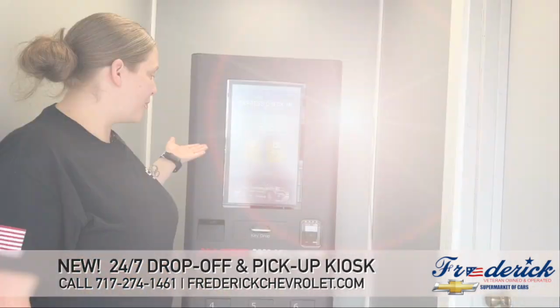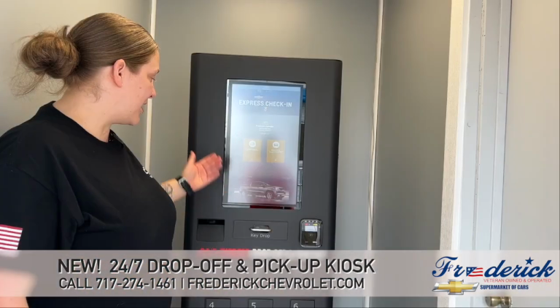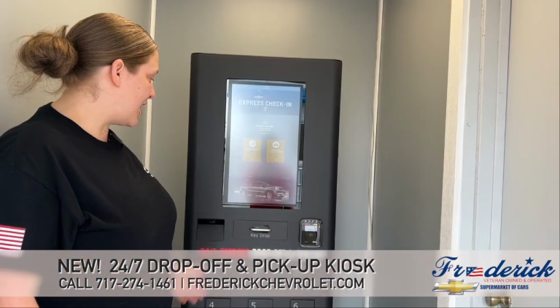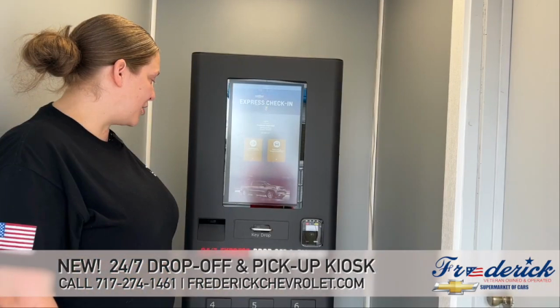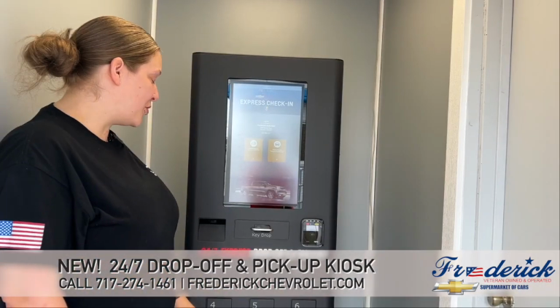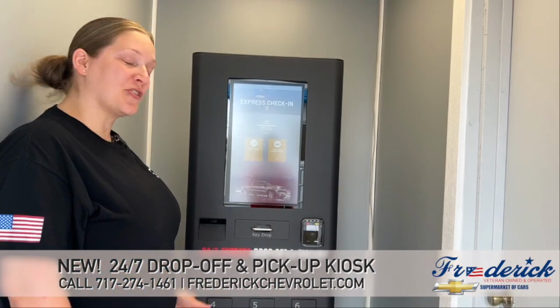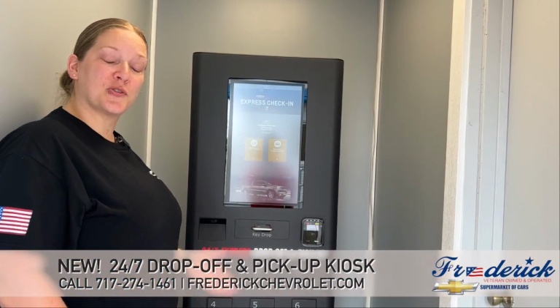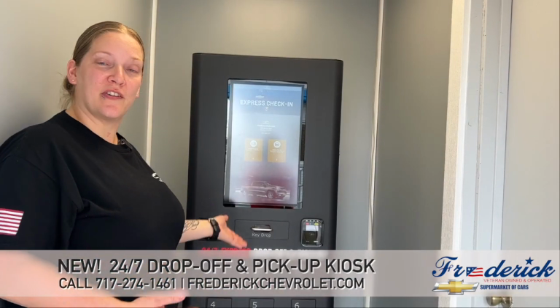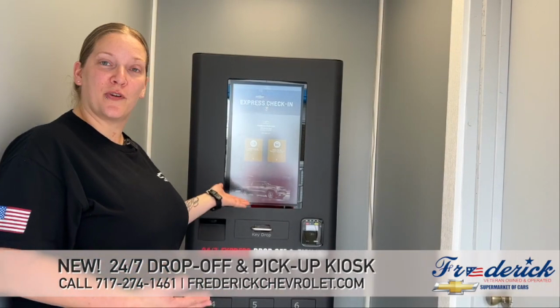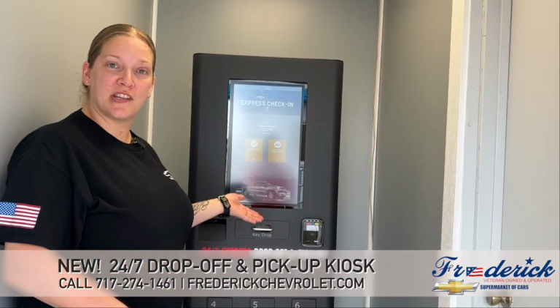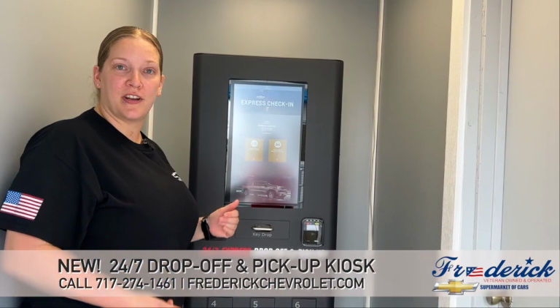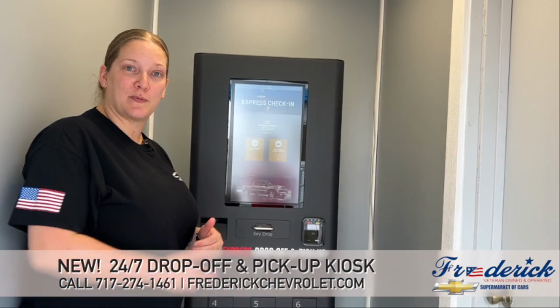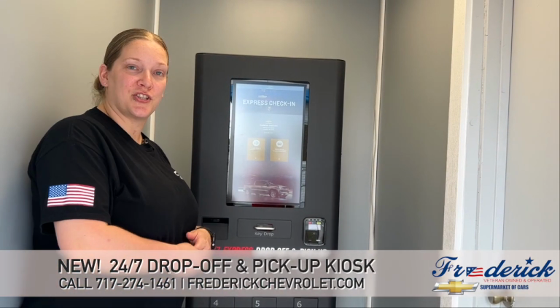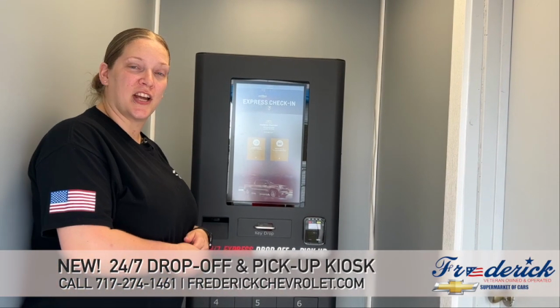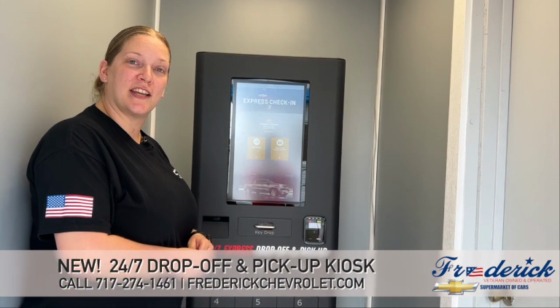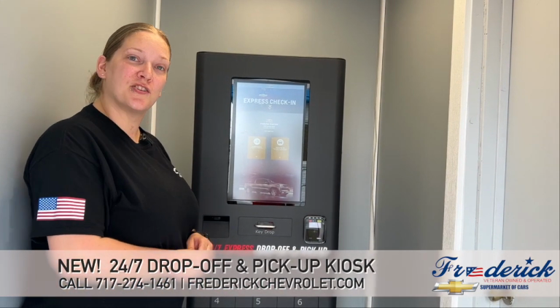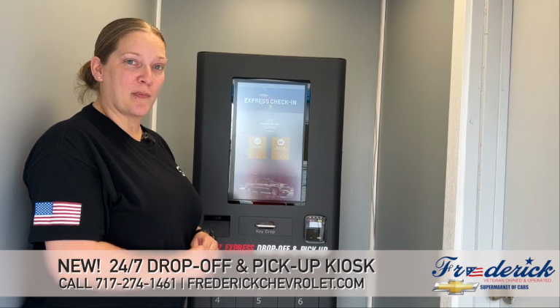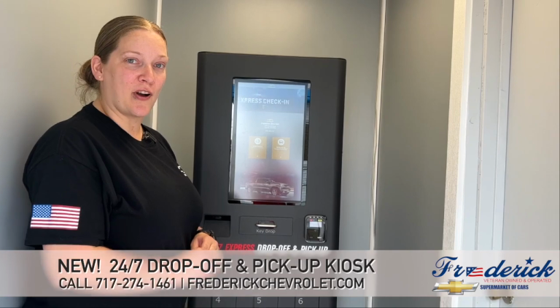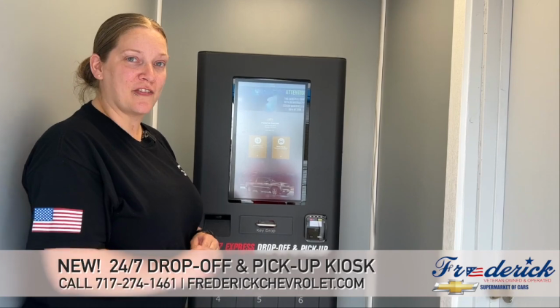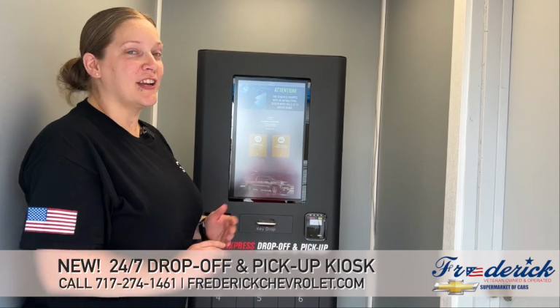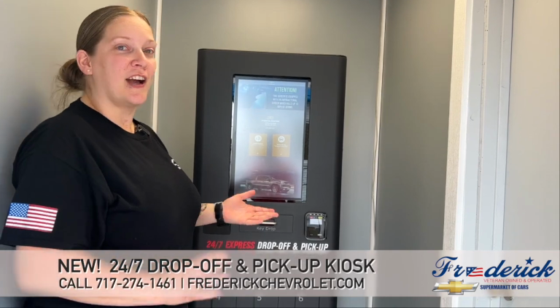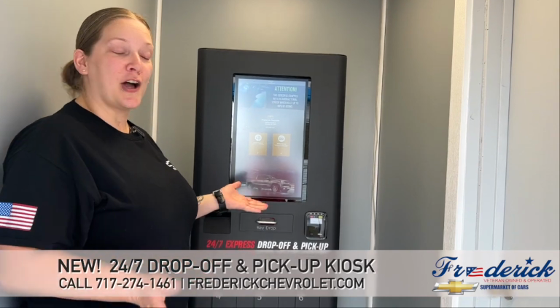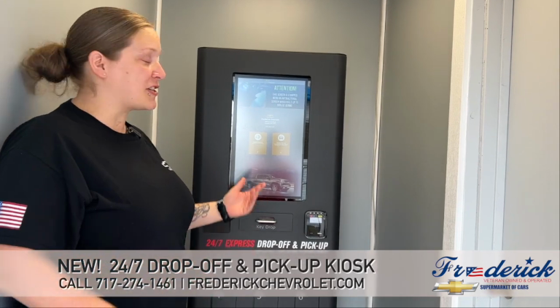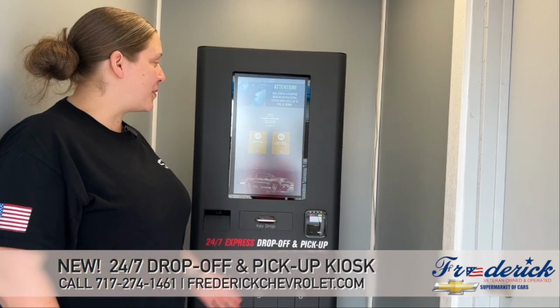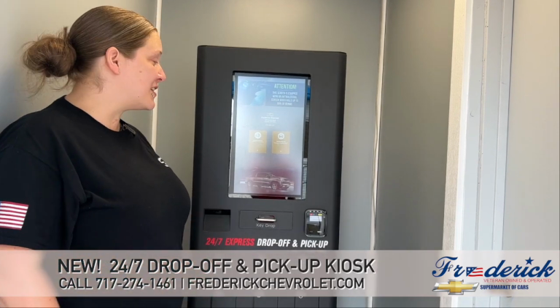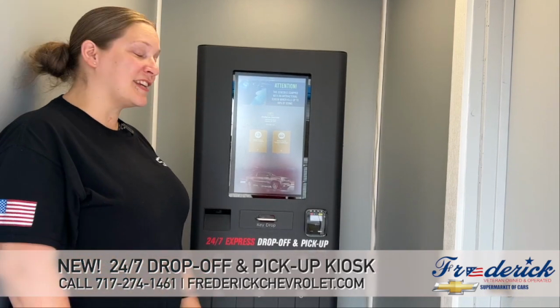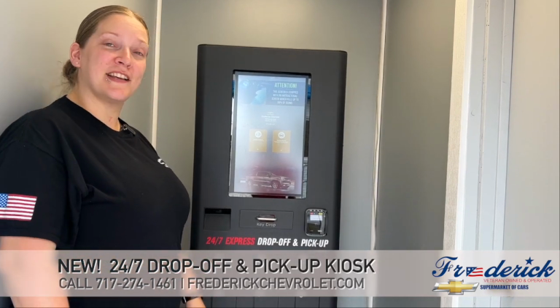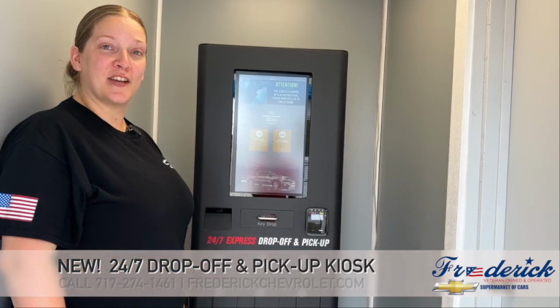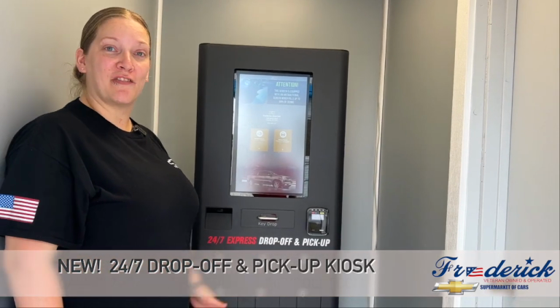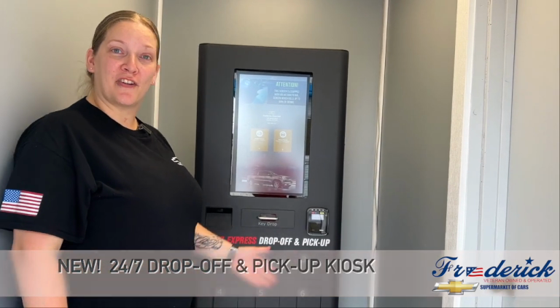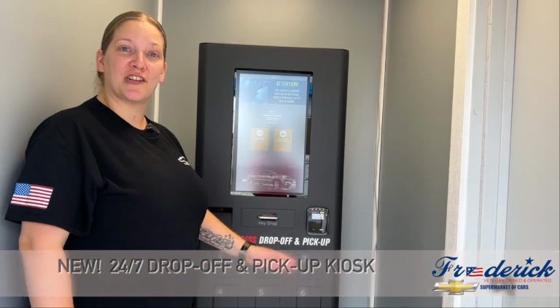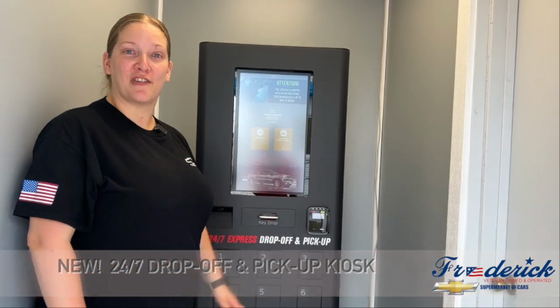That's how you use our 24-7 Express check-in and drop-off. Stop in and see us here at Fredericks Chevrolet.